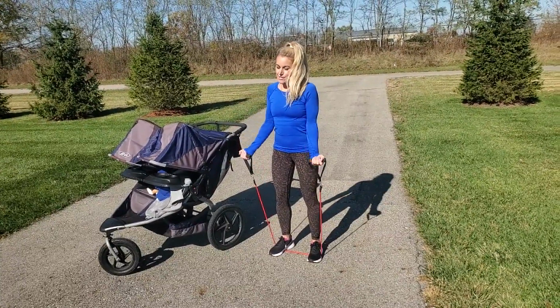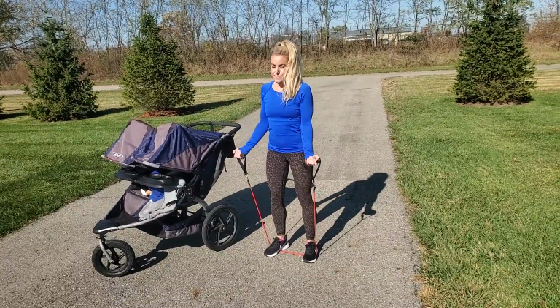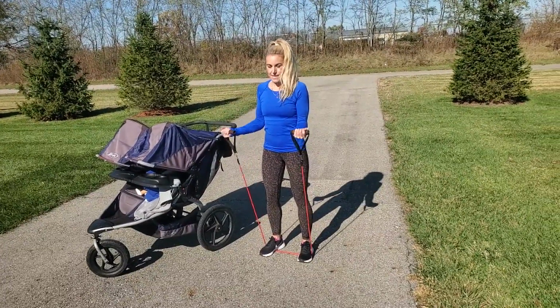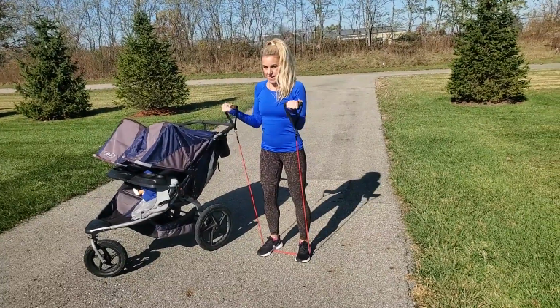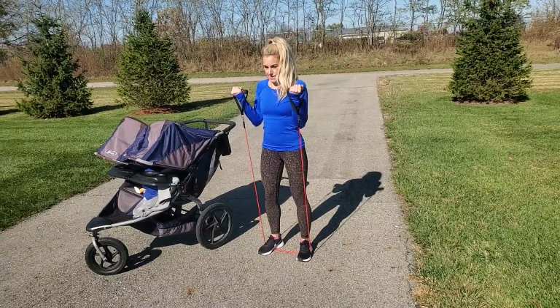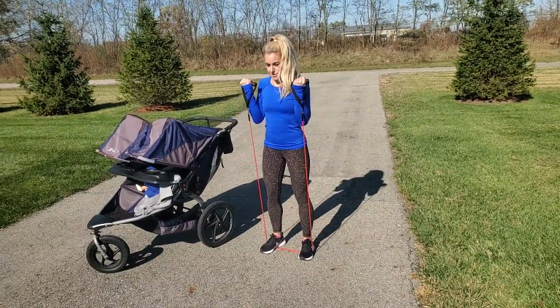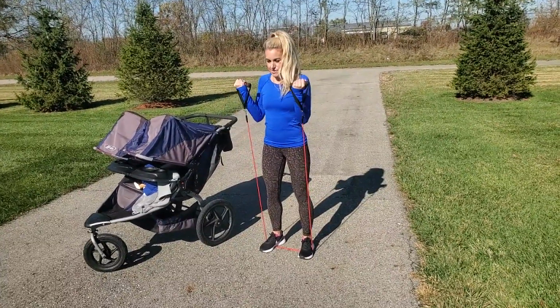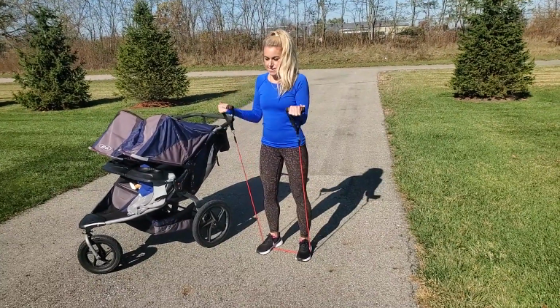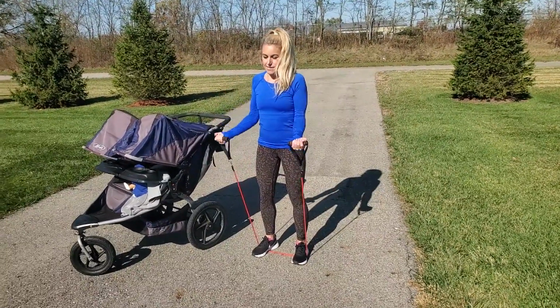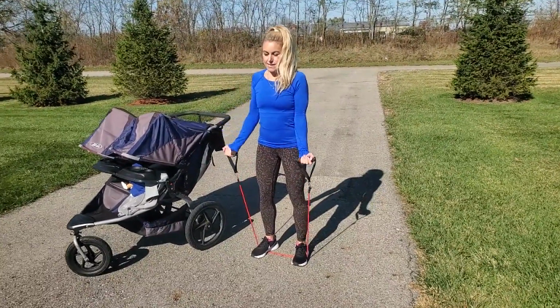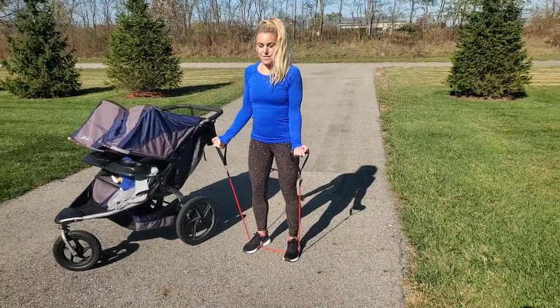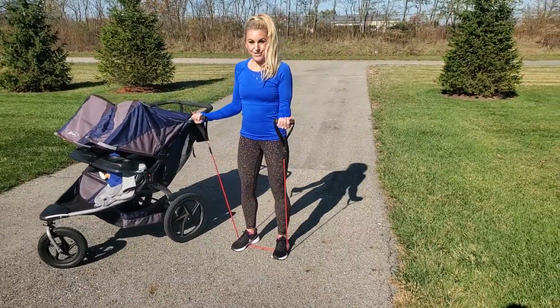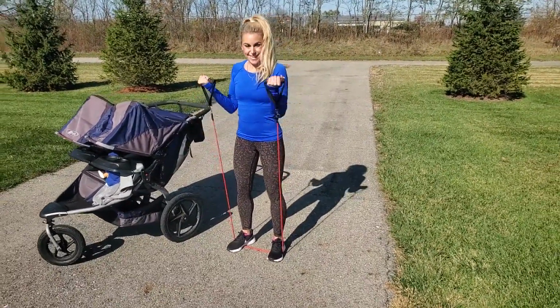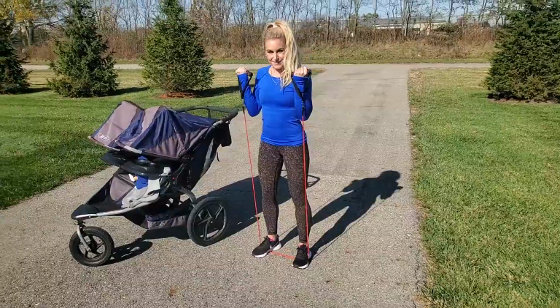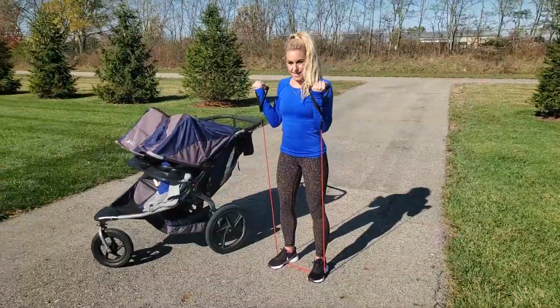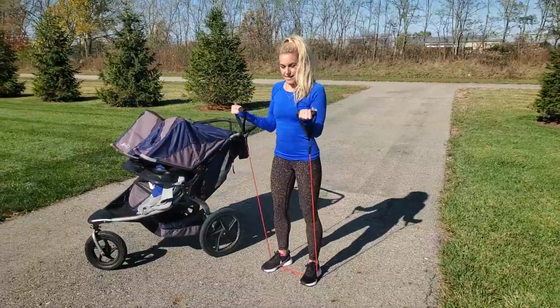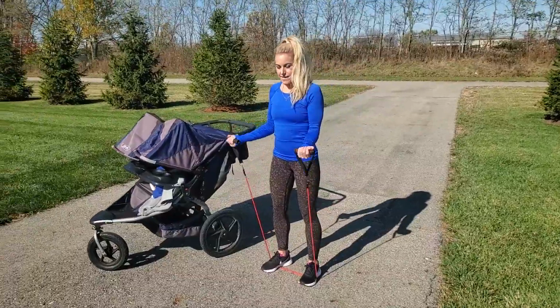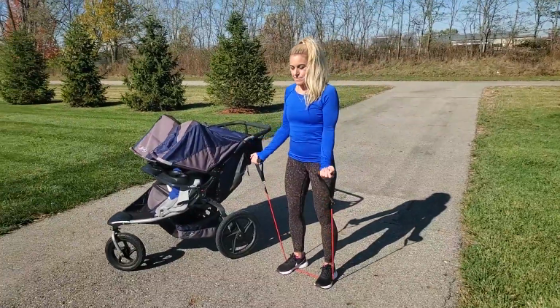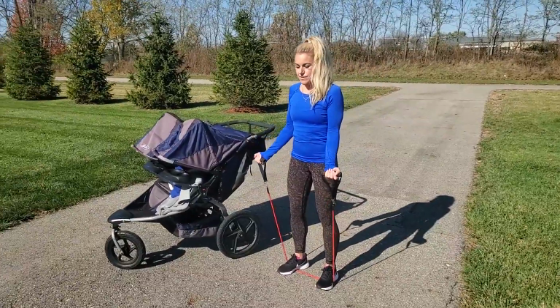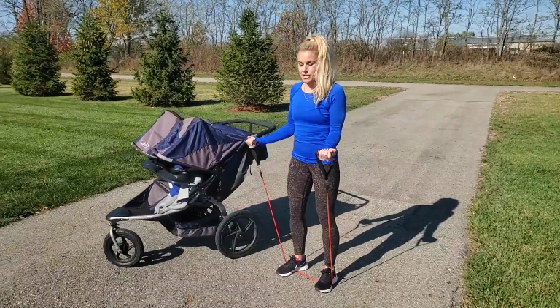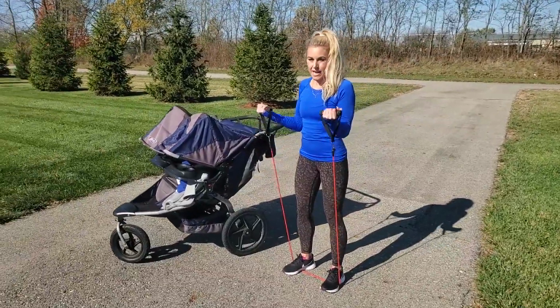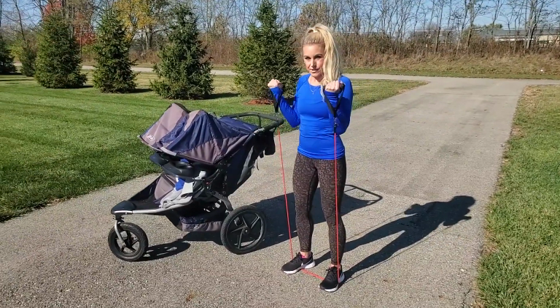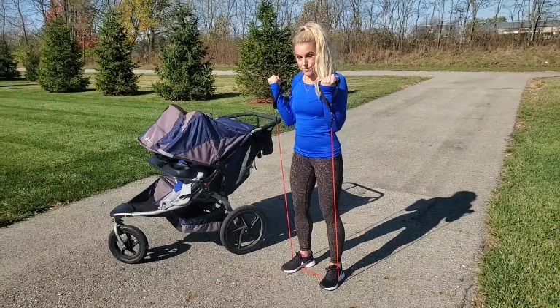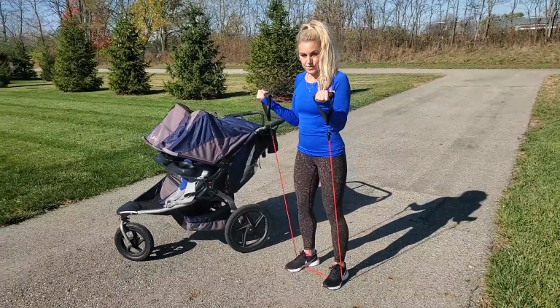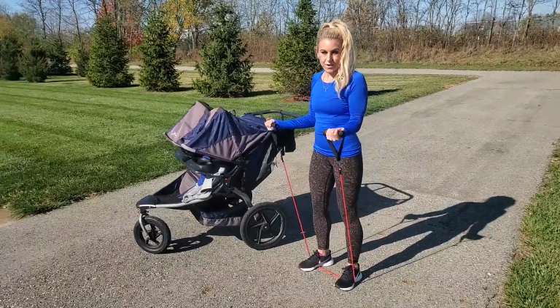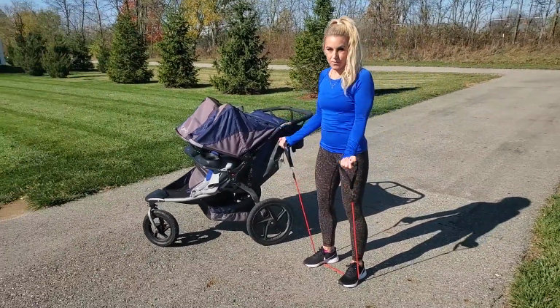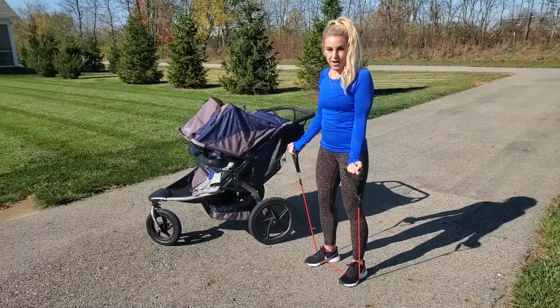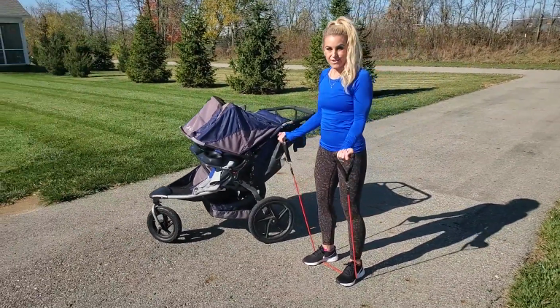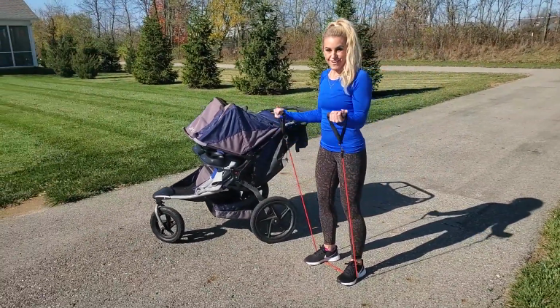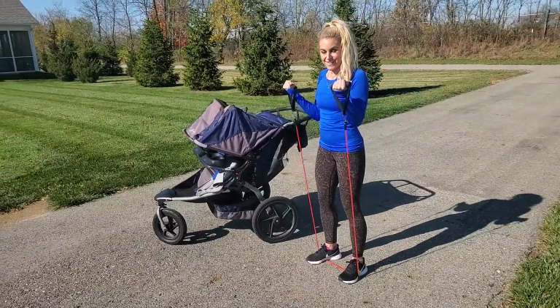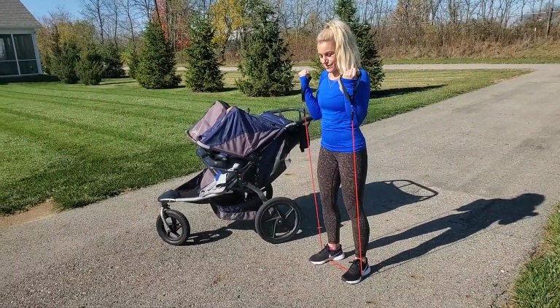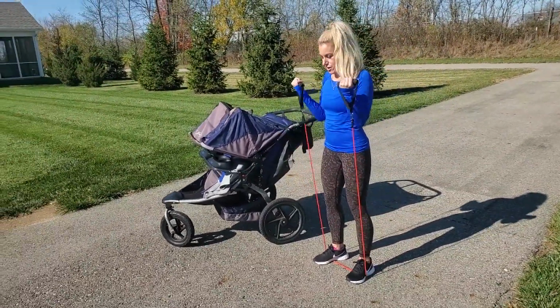You have ten bicep curls and three sets of ten. In between each set, you will do a walk, run, or jog.